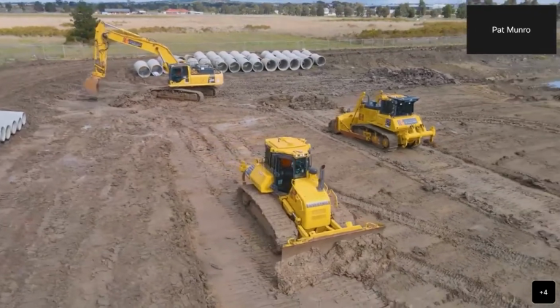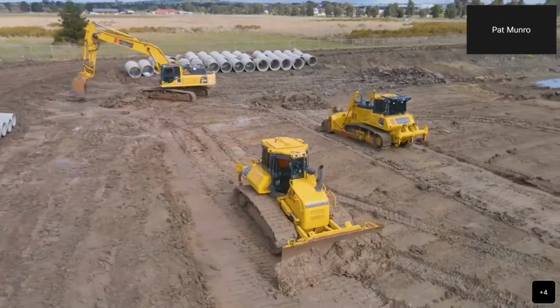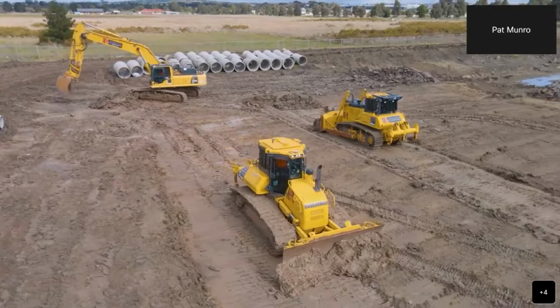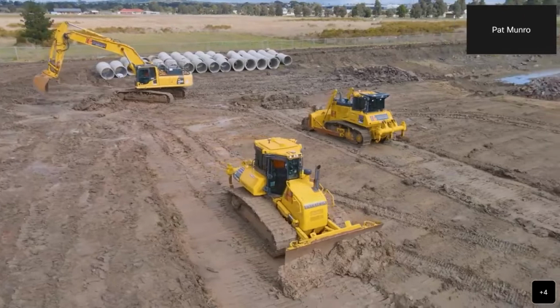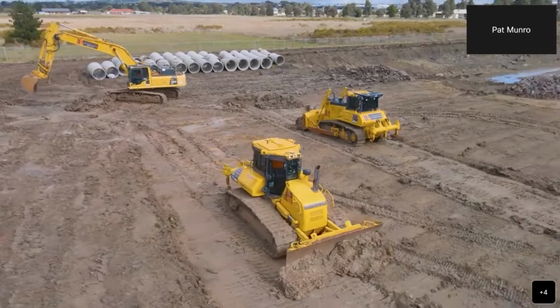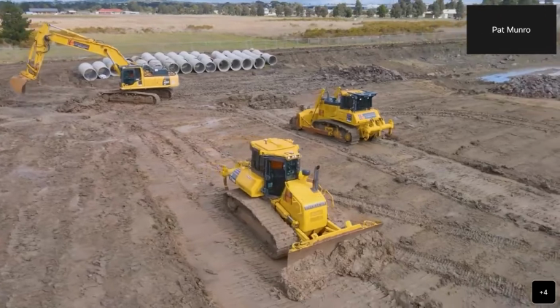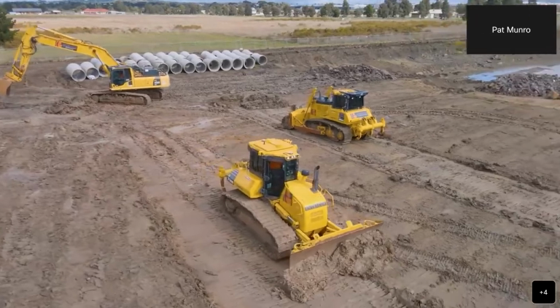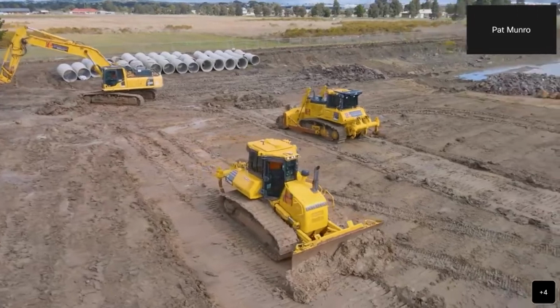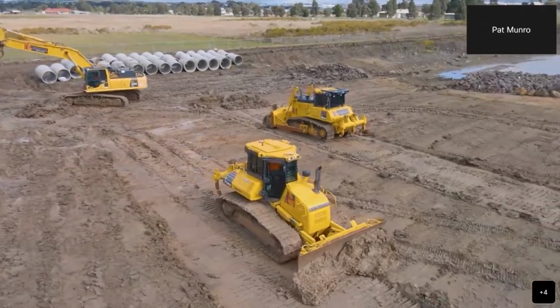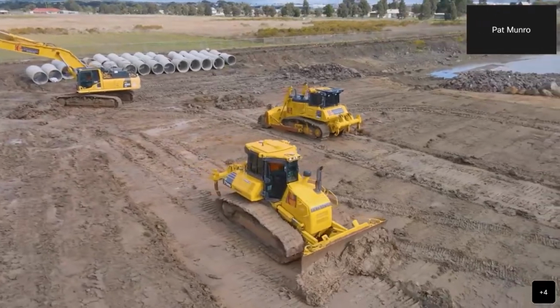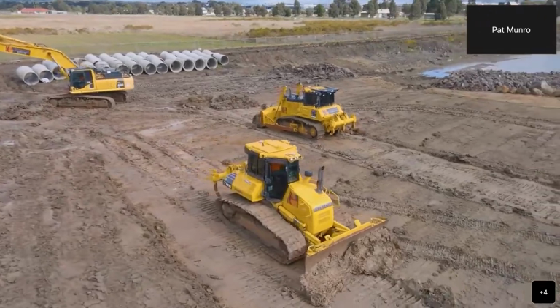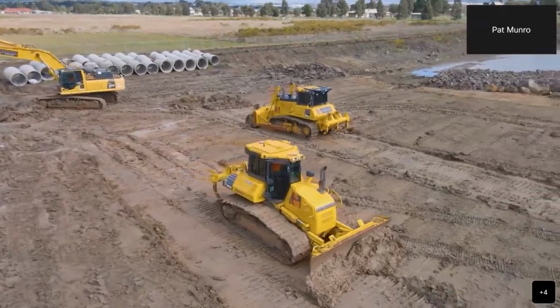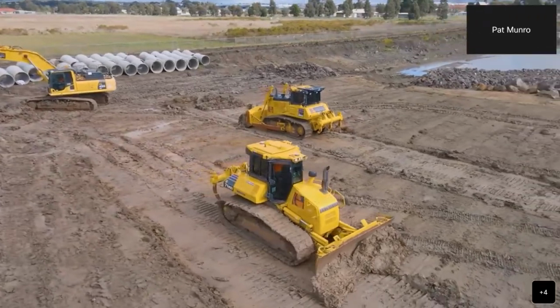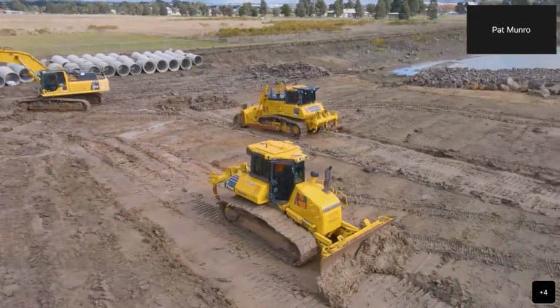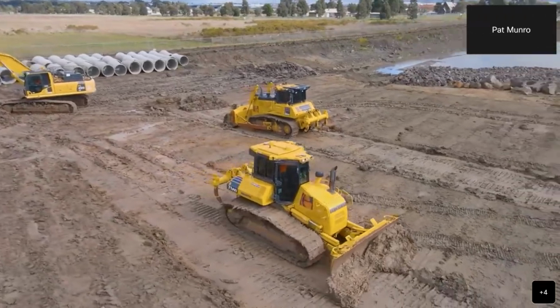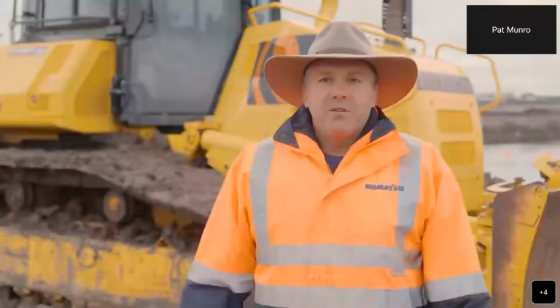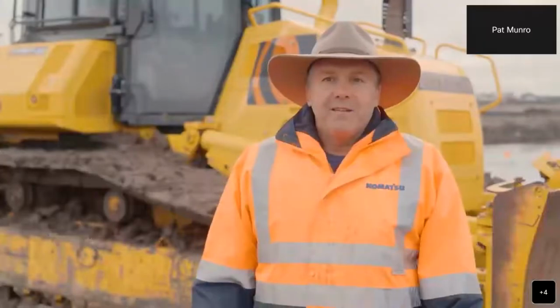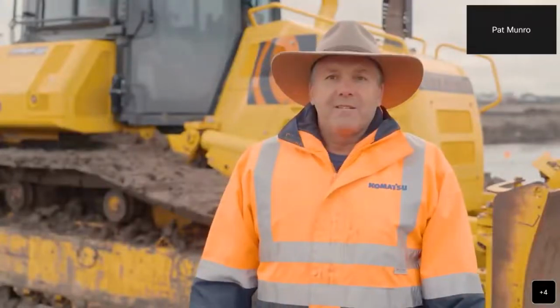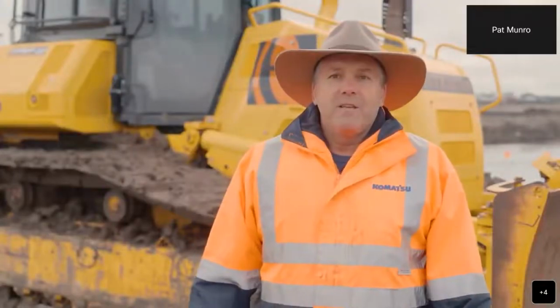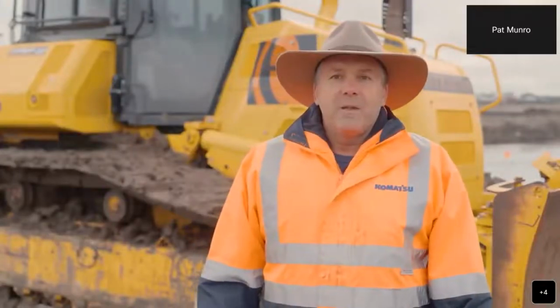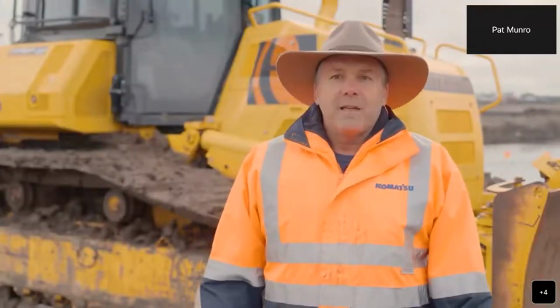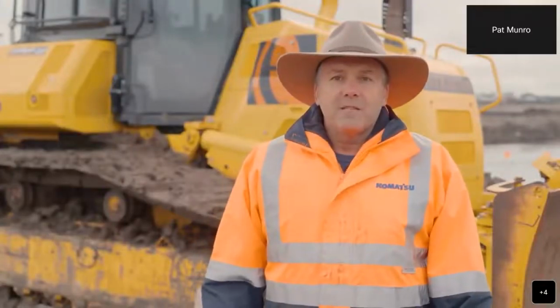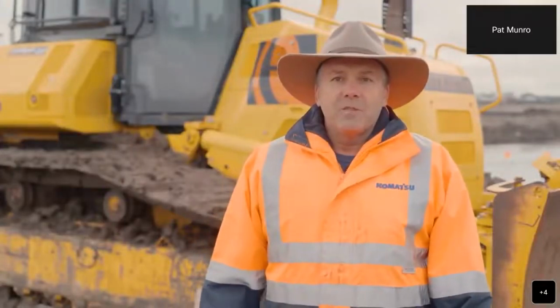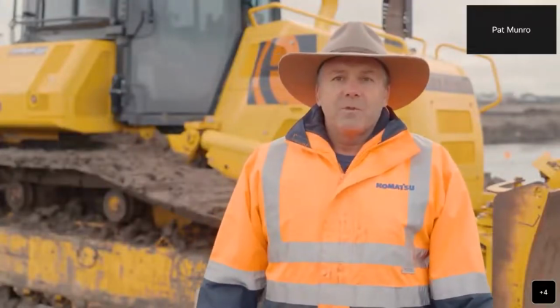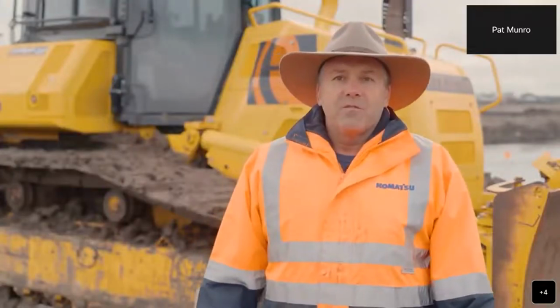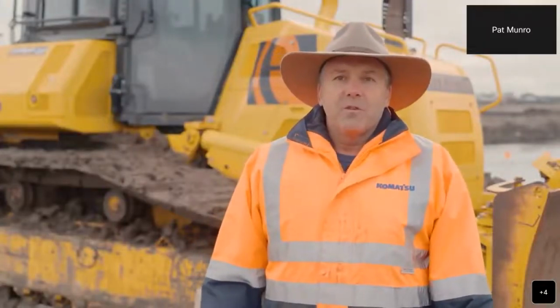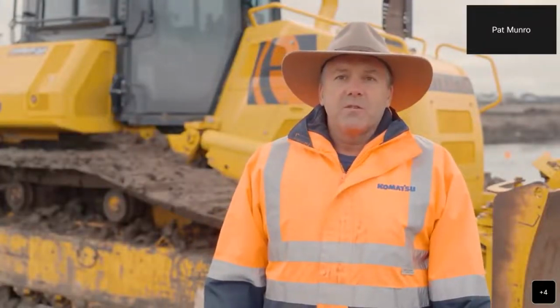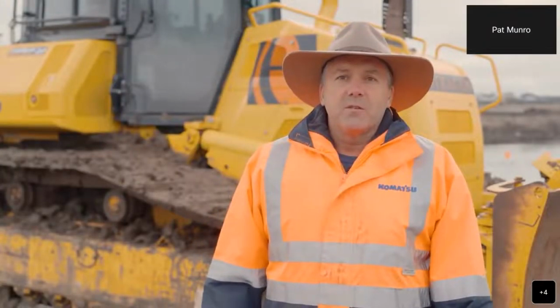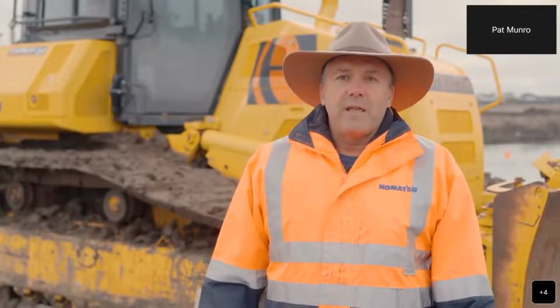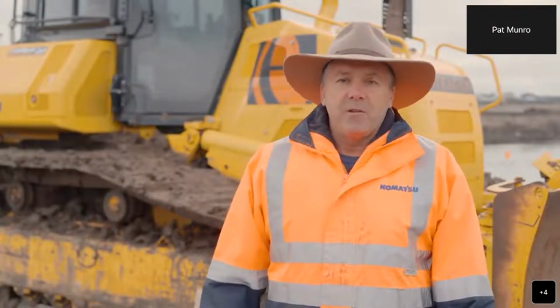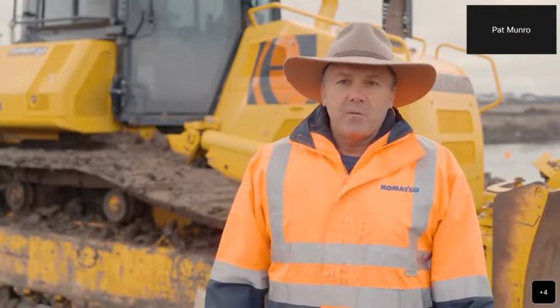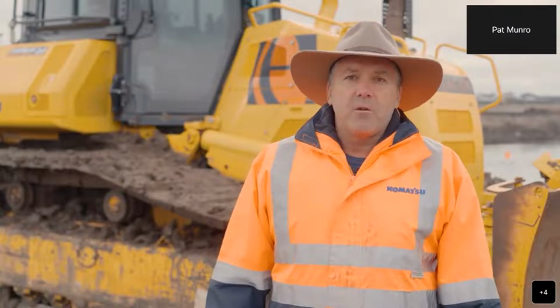Now we're going to cross over to New Zealand to hear from our customers, McPherson's, and their experiences with their IMC dozers.